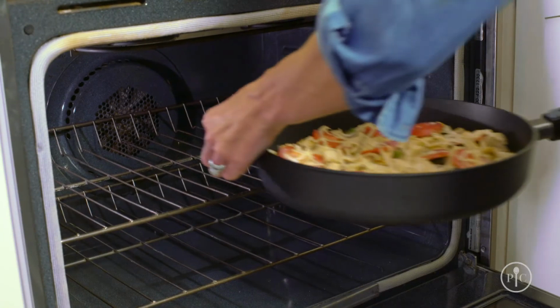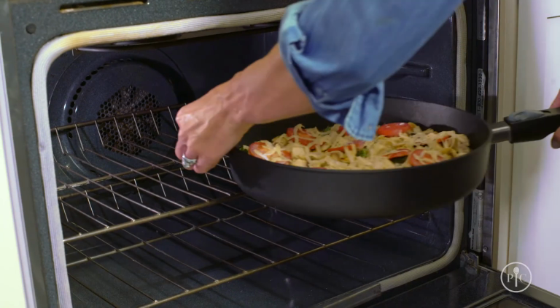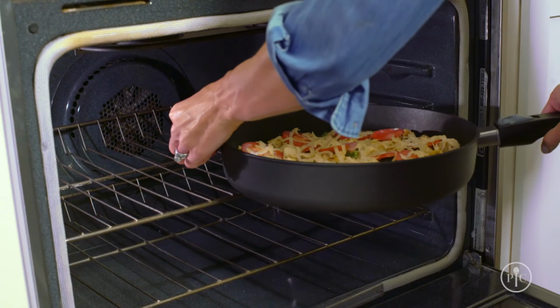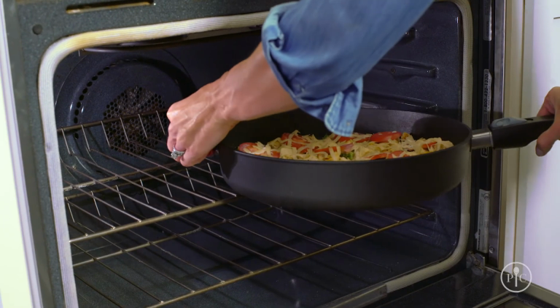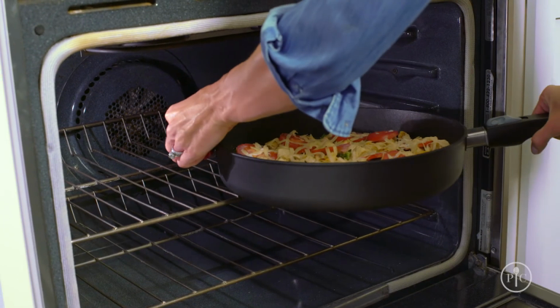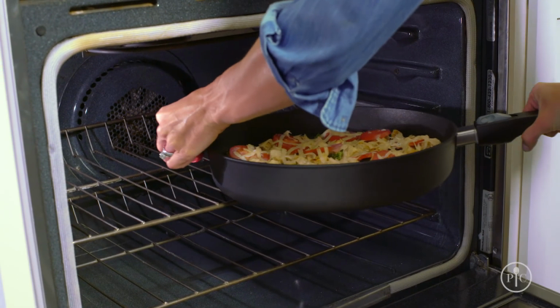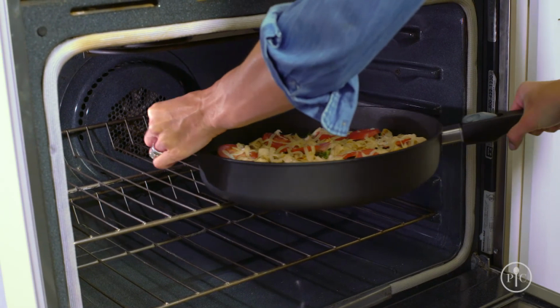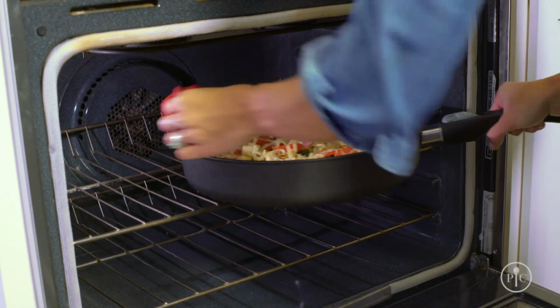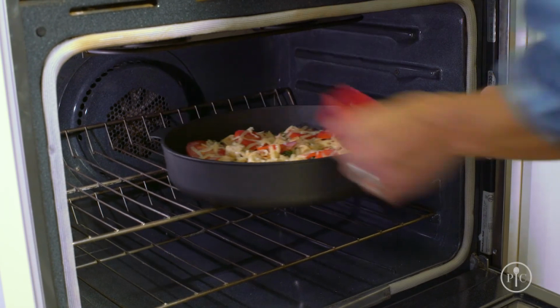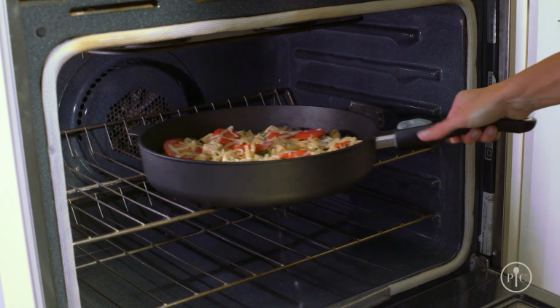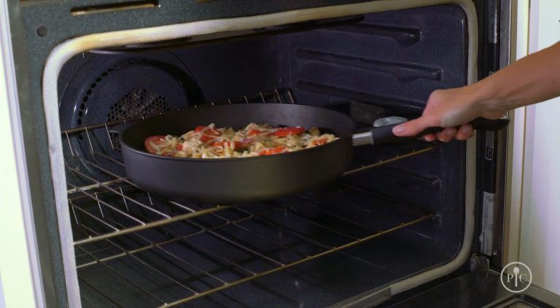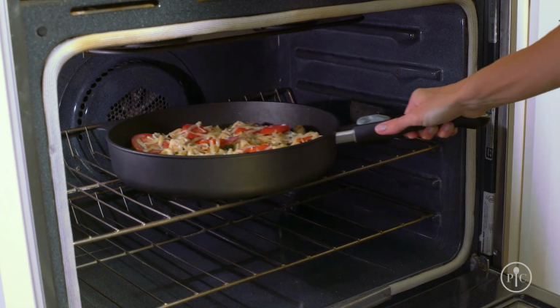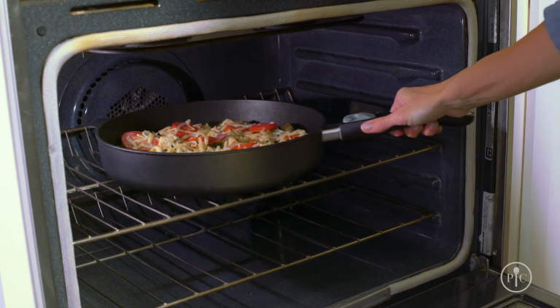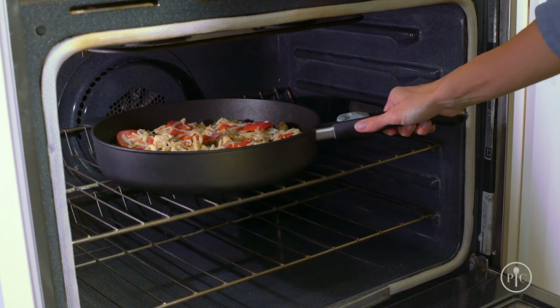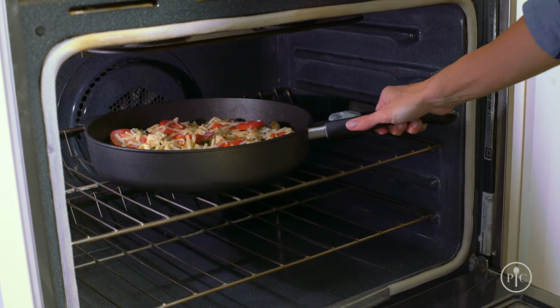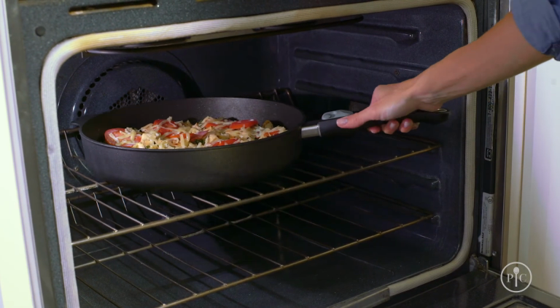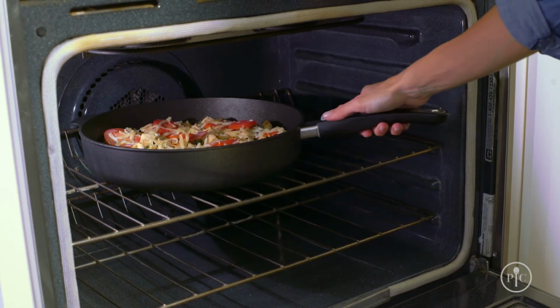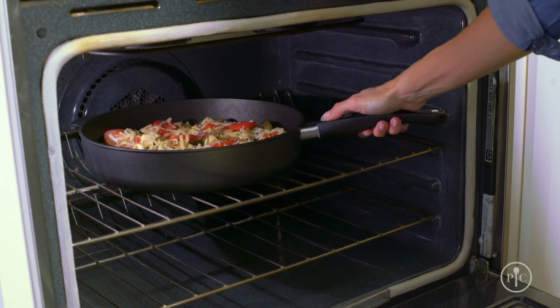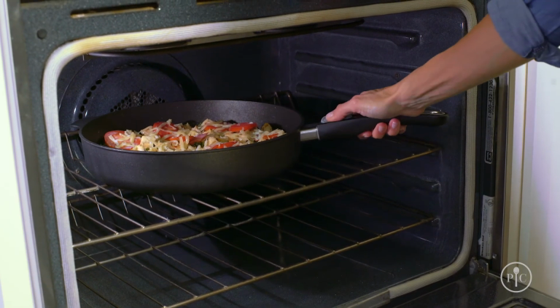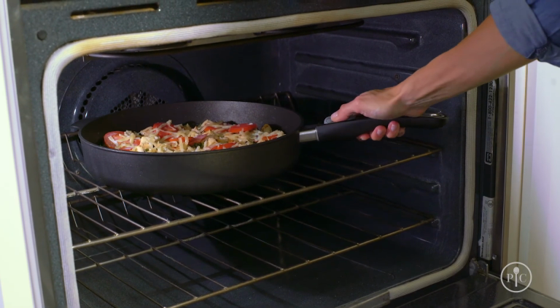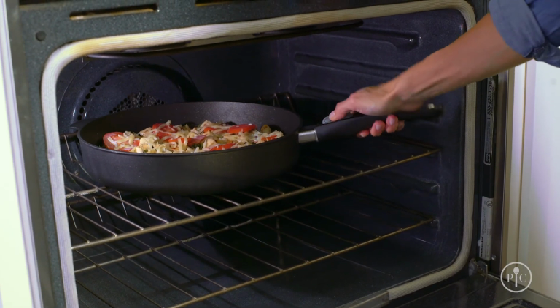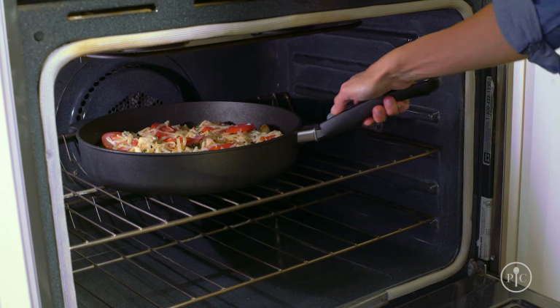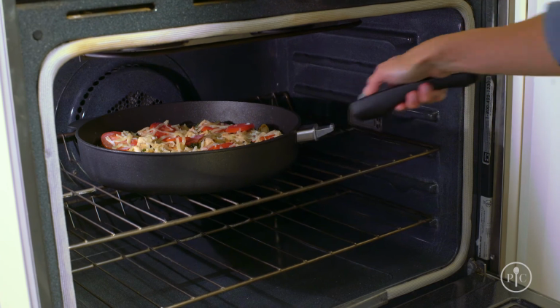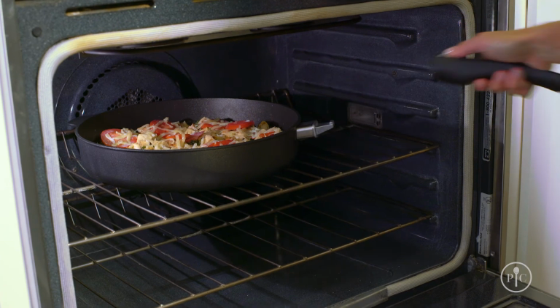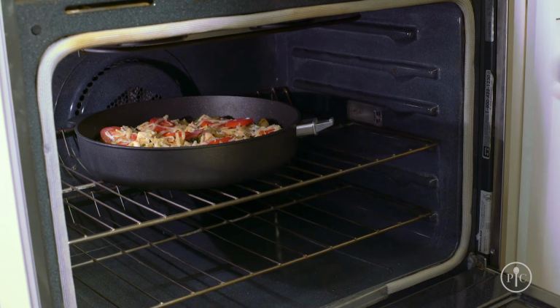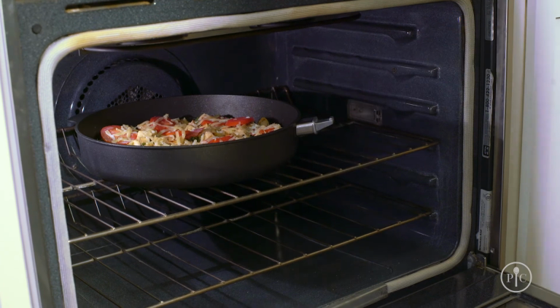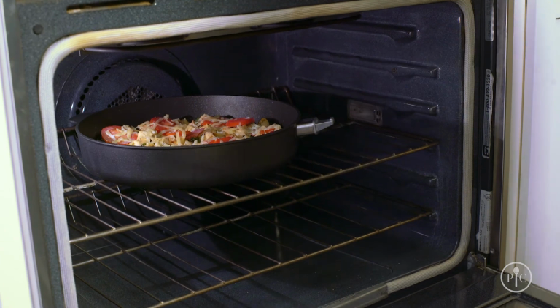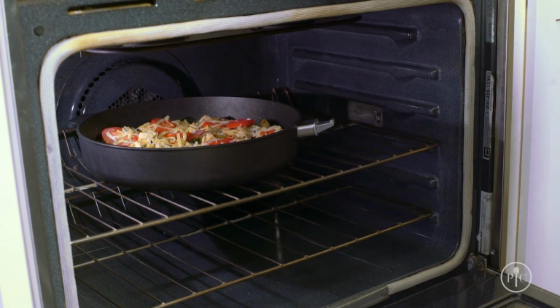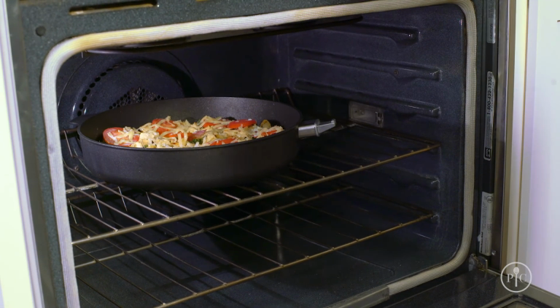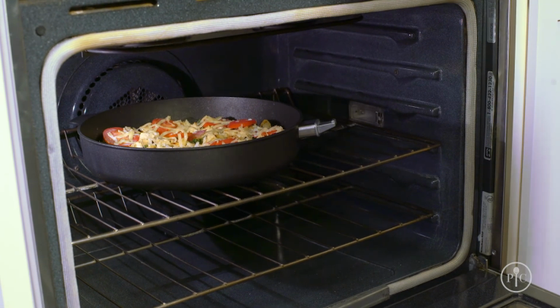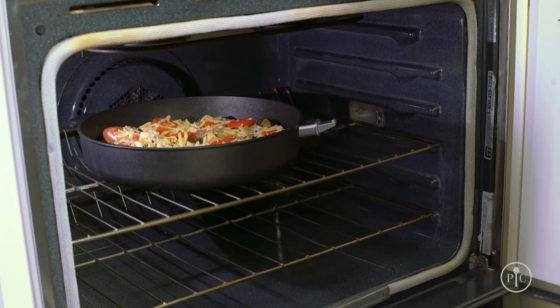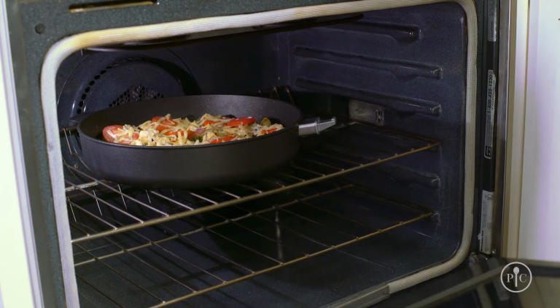Now once you practice it a few times, it'll become second nature. Just remember that the handle is not oven safe.